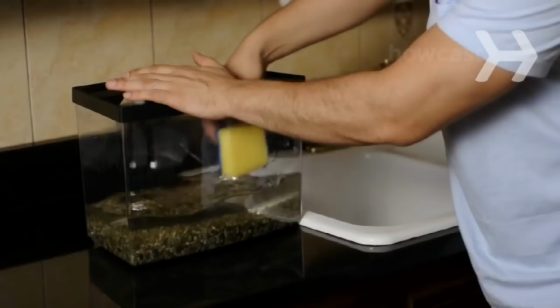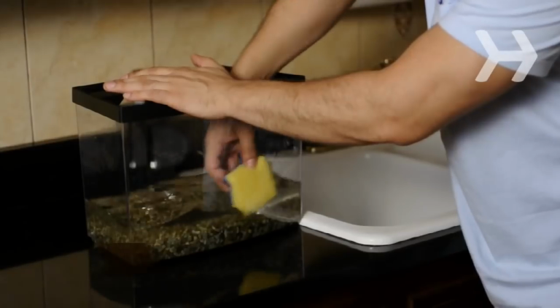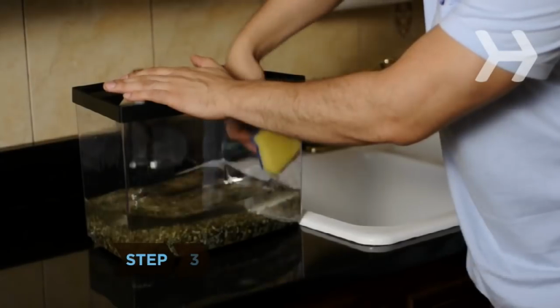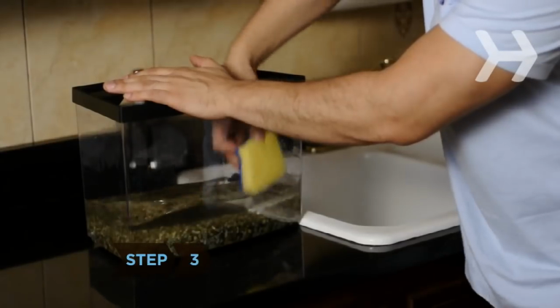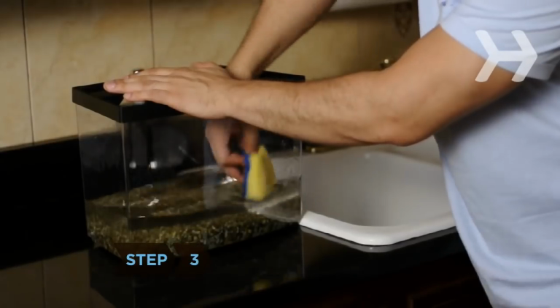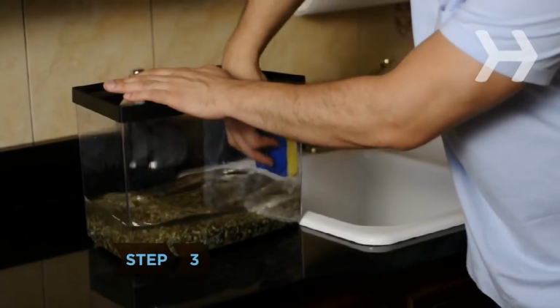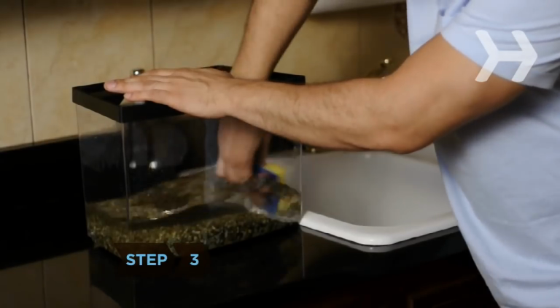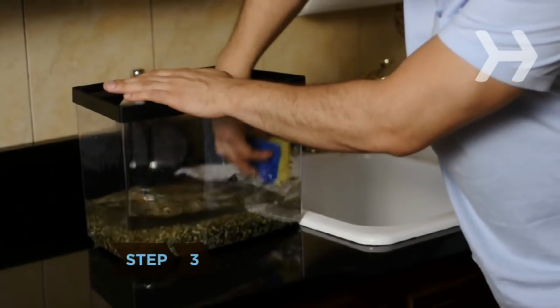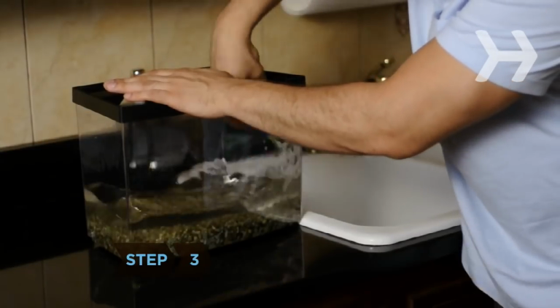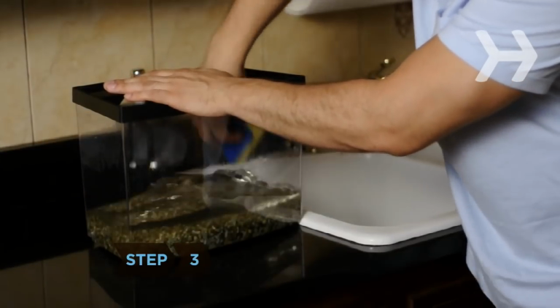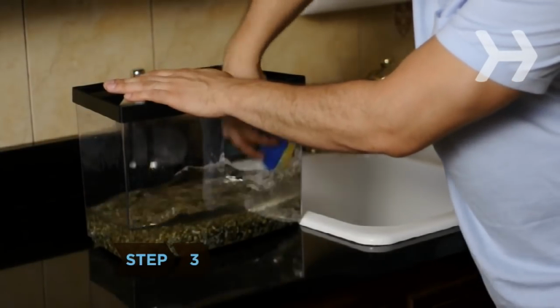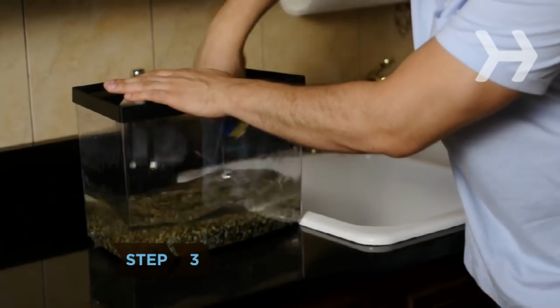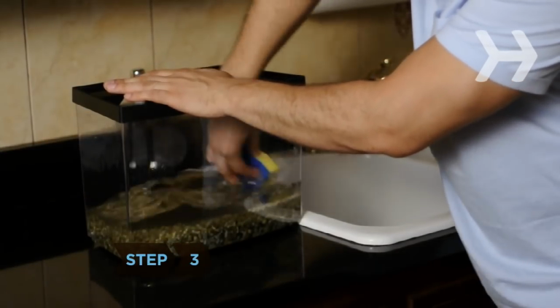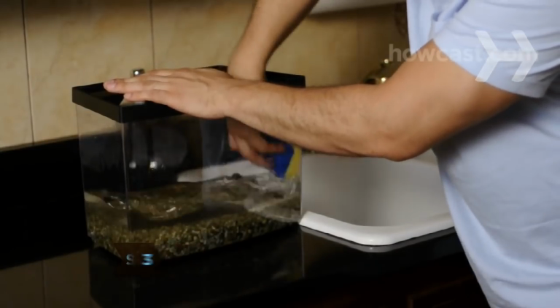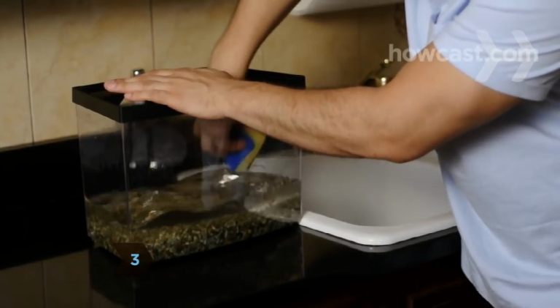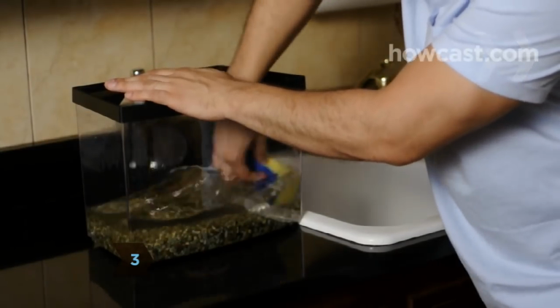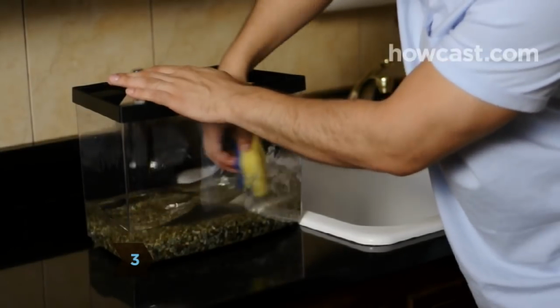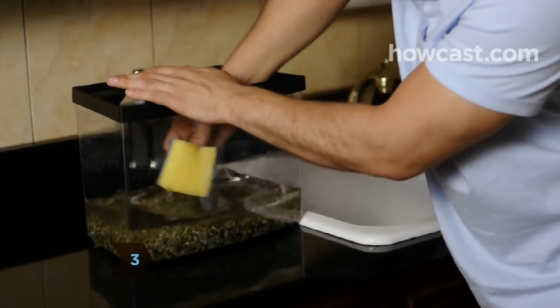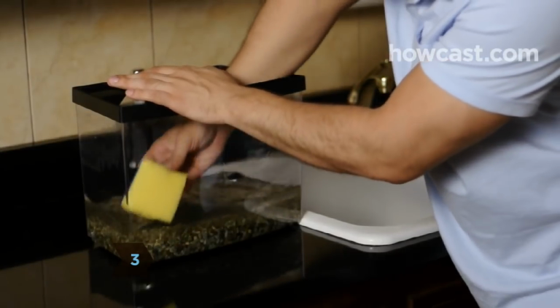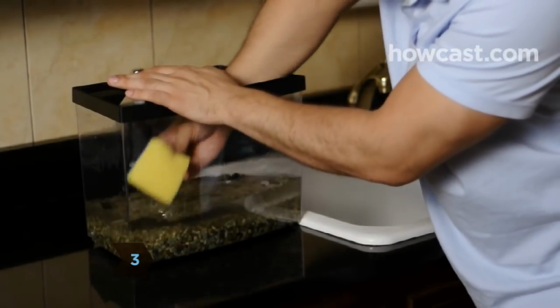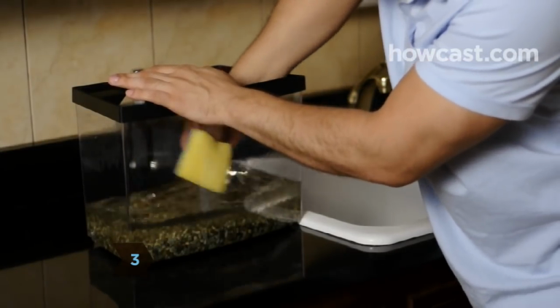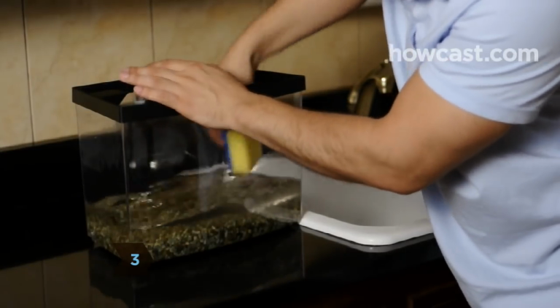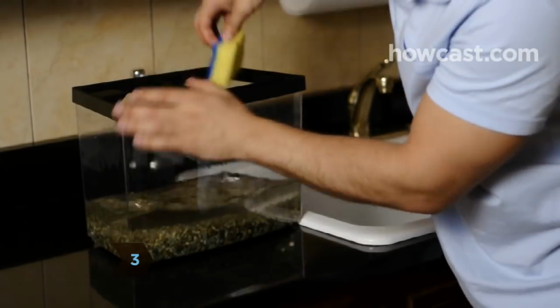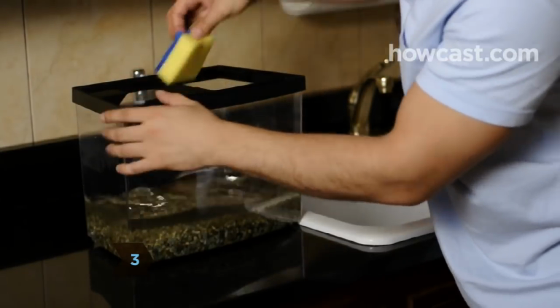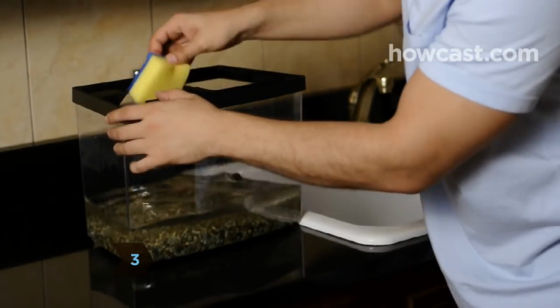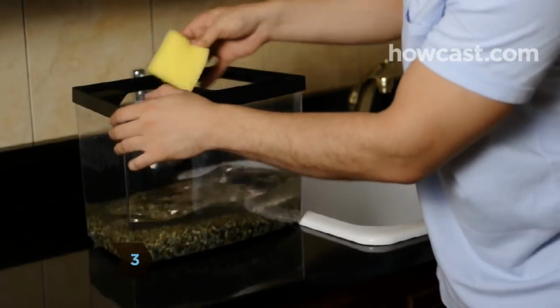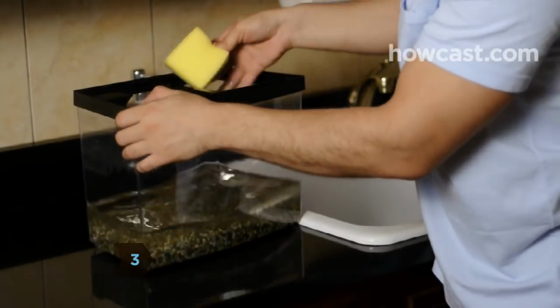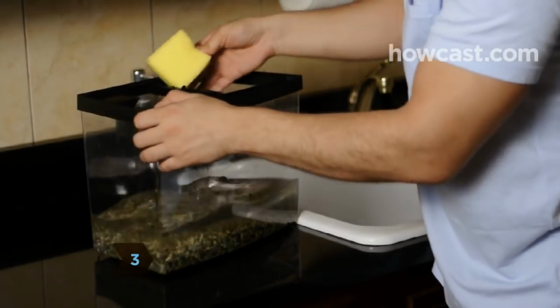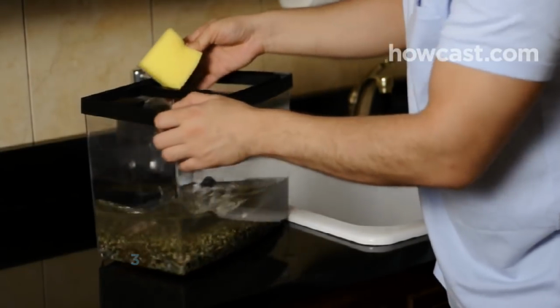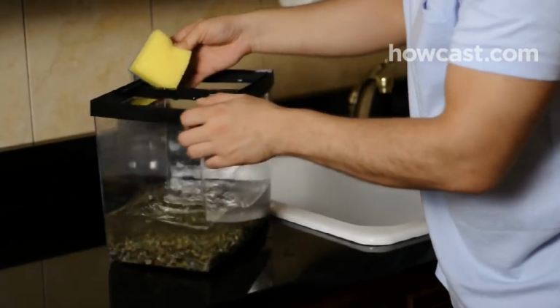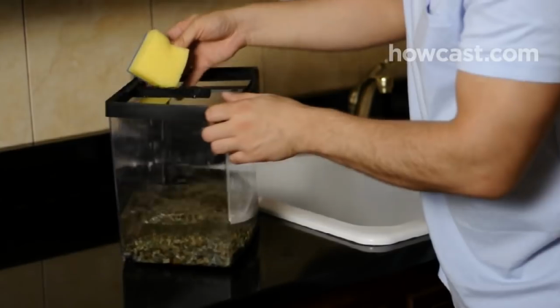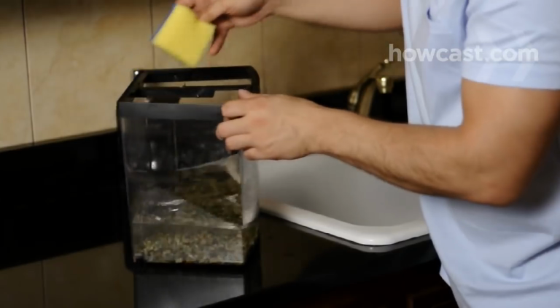Step 3: Clean the inside of the tank with an algae scrubber. Rinse and scrub until the glass is clean.